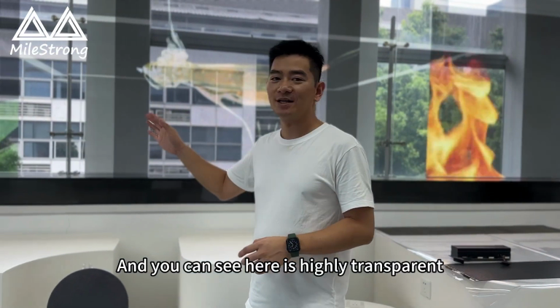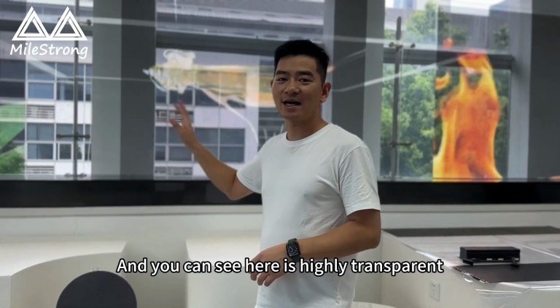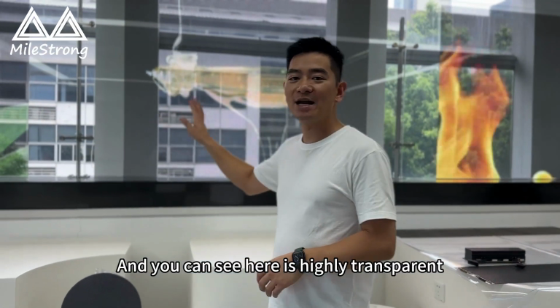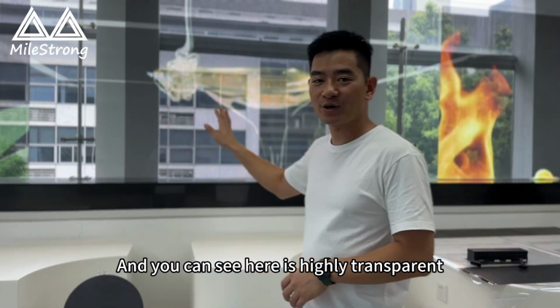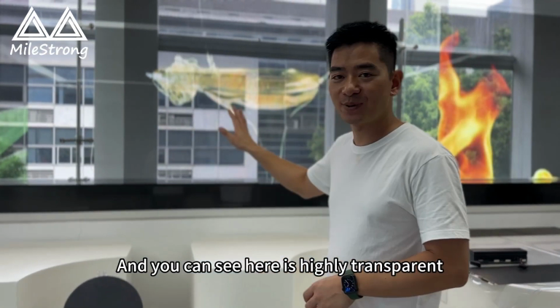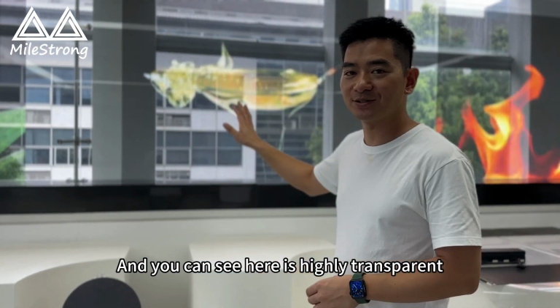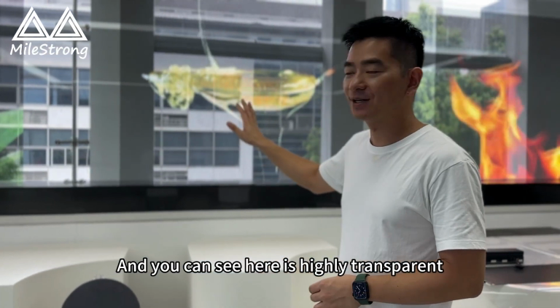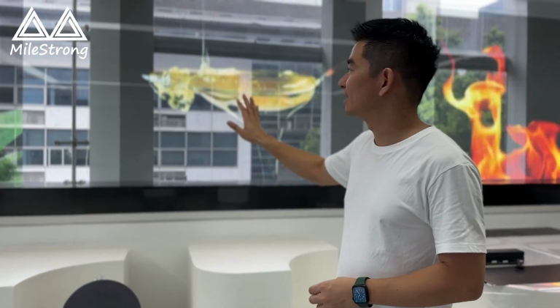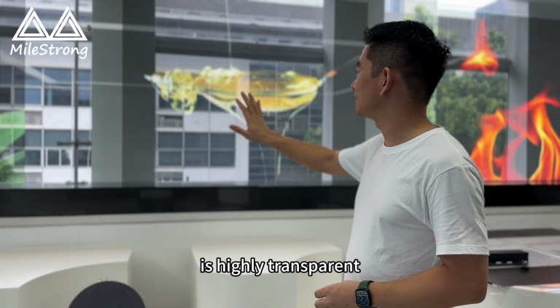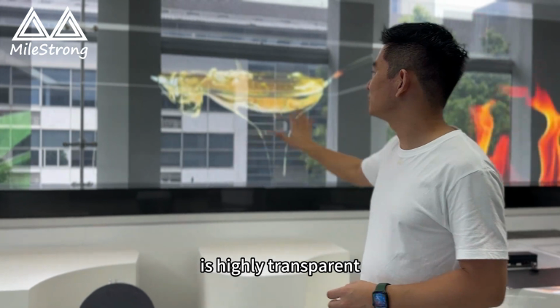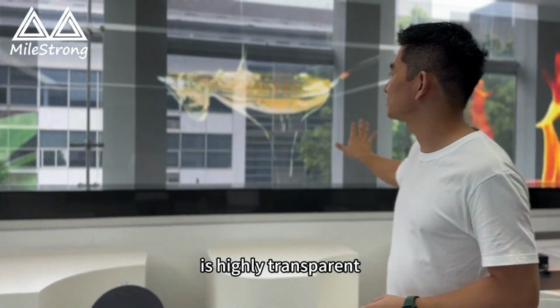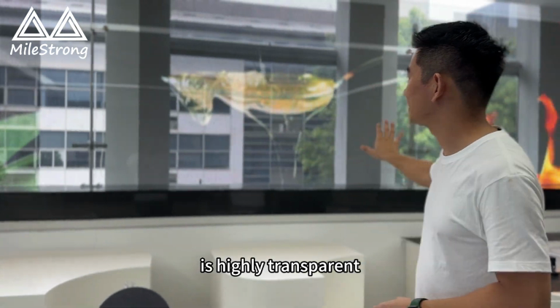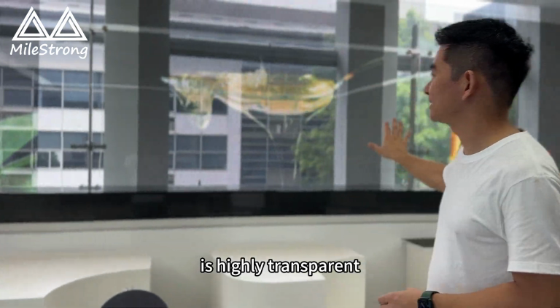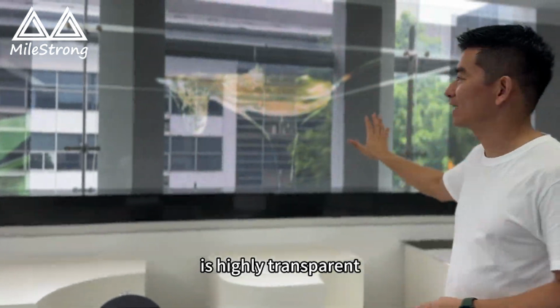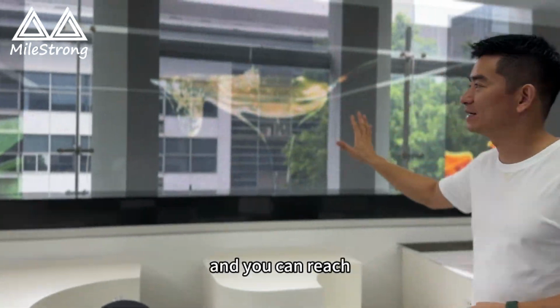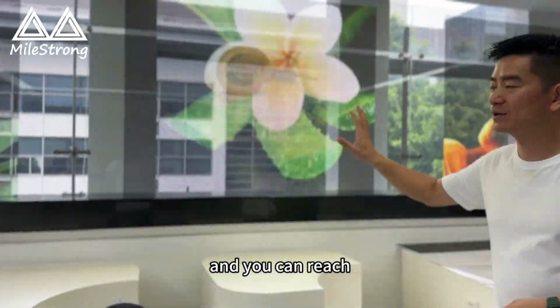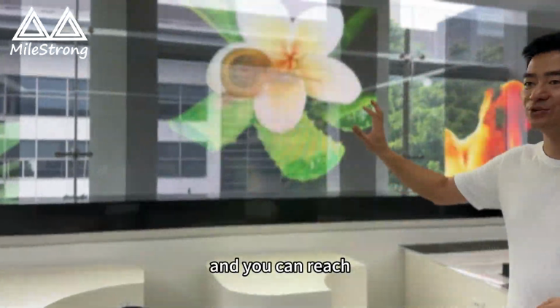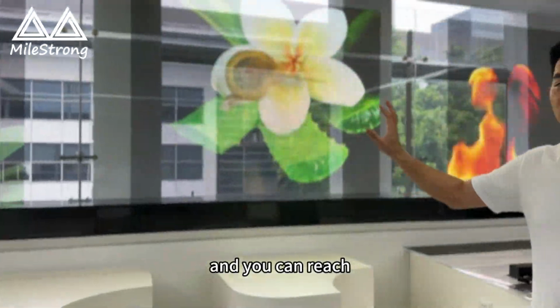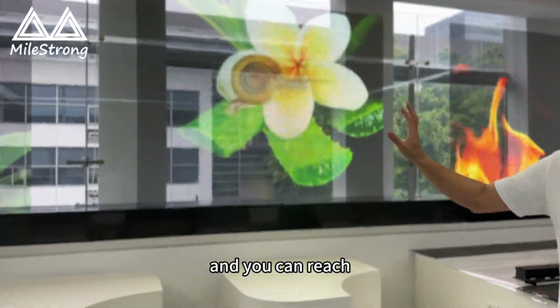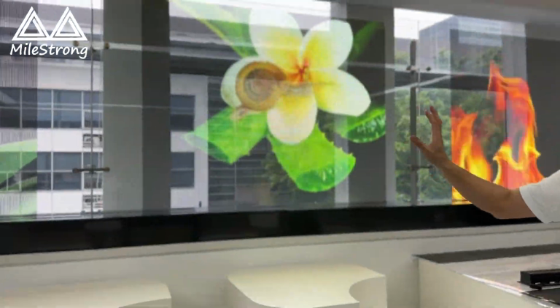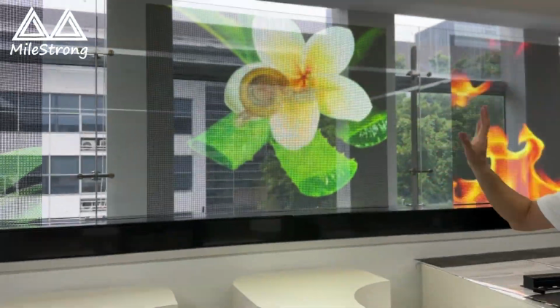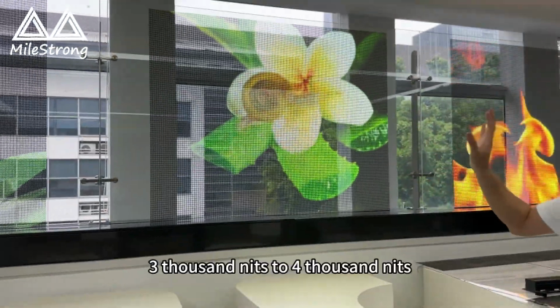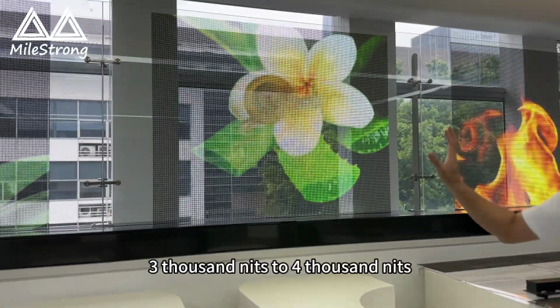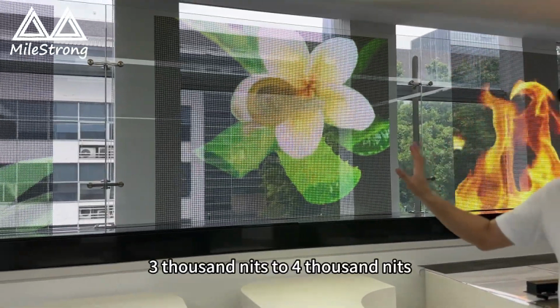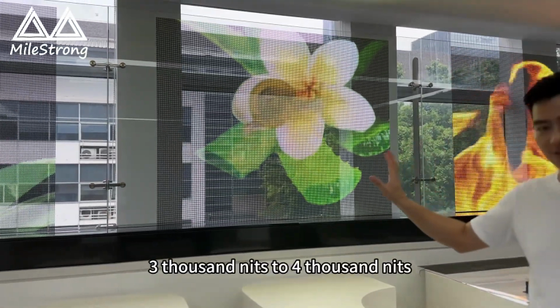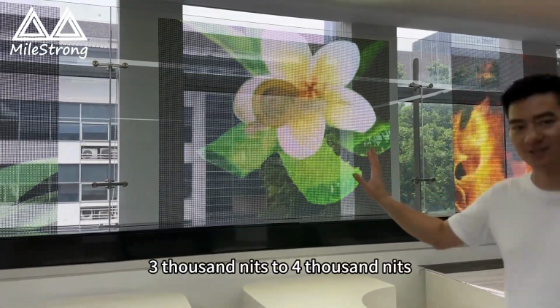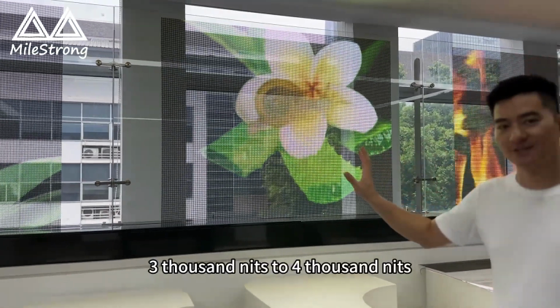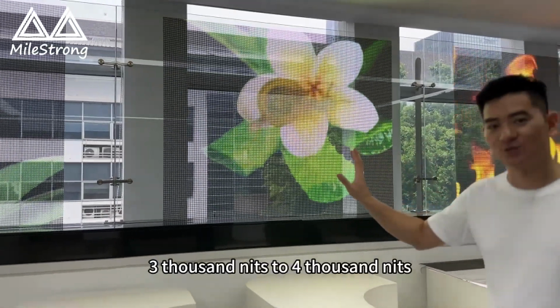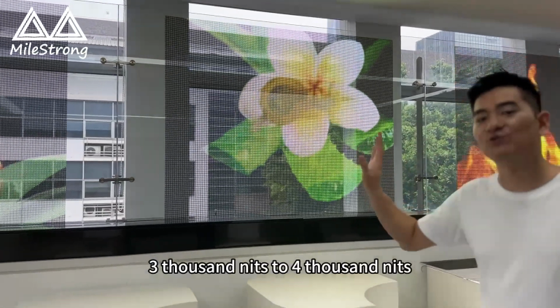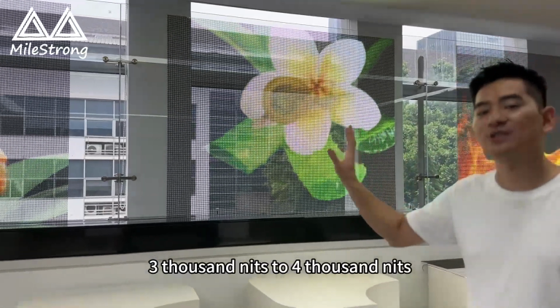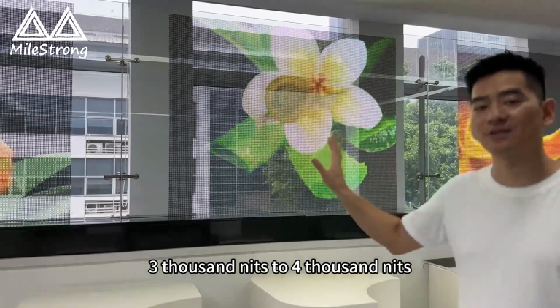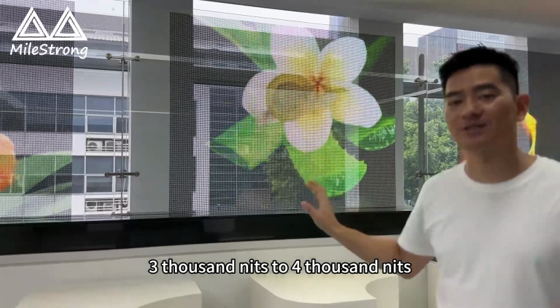It's highly transparent. And you can reach 3,000 to 4,000 nits brightness.